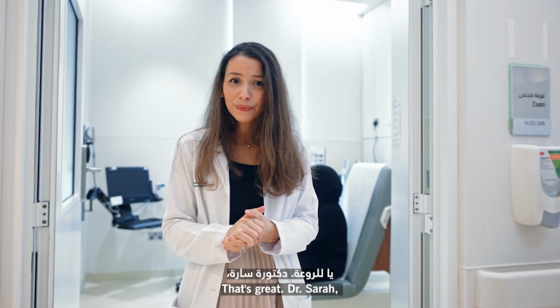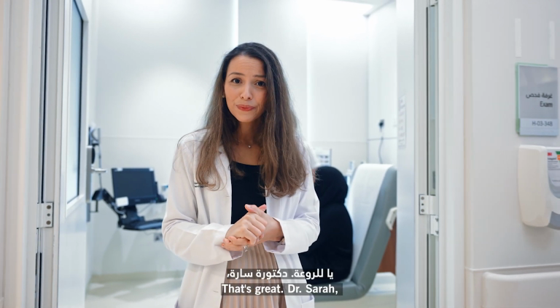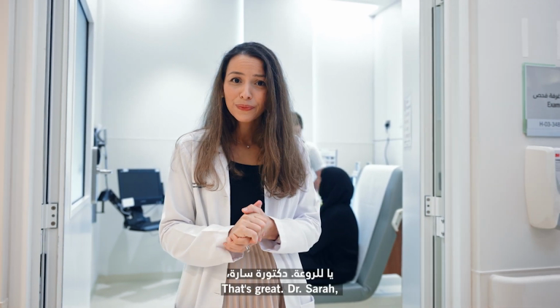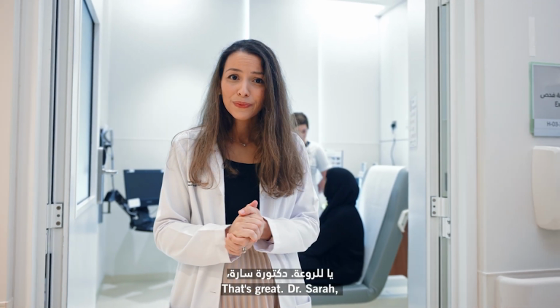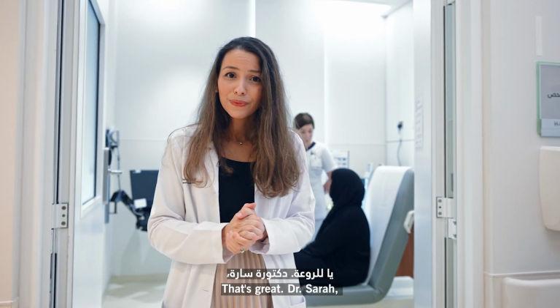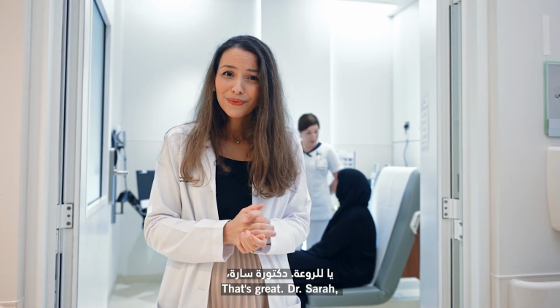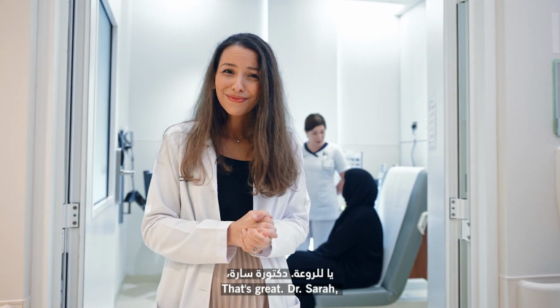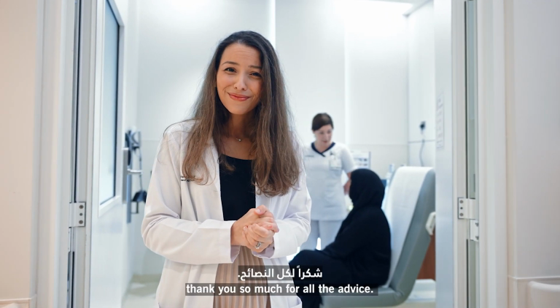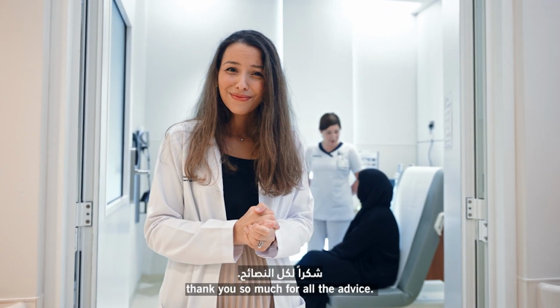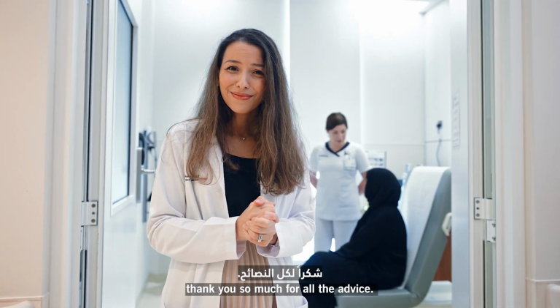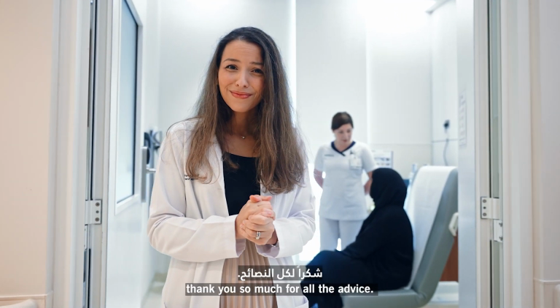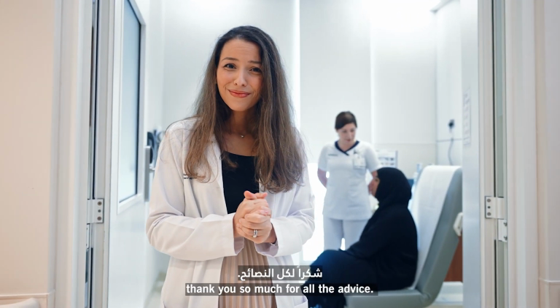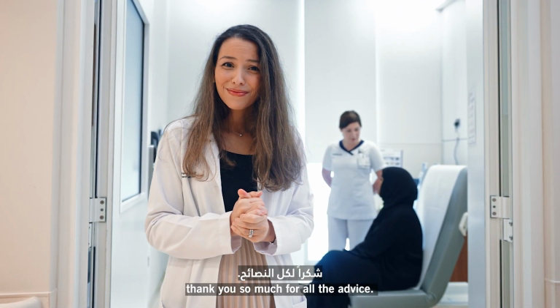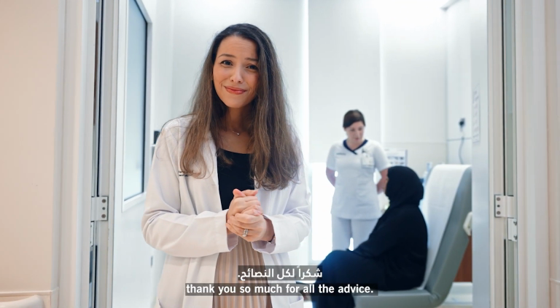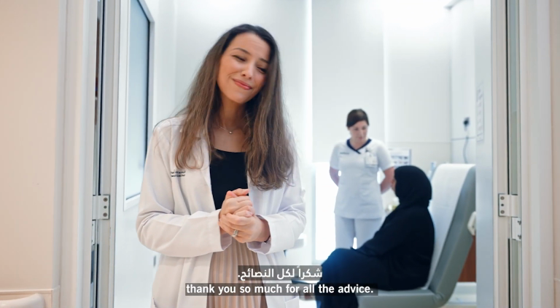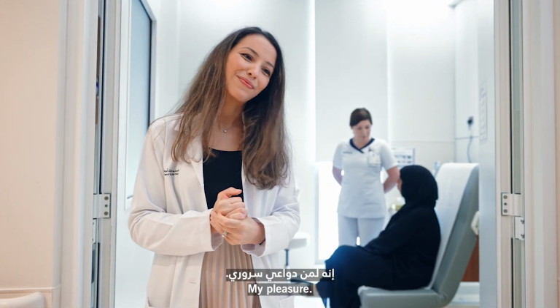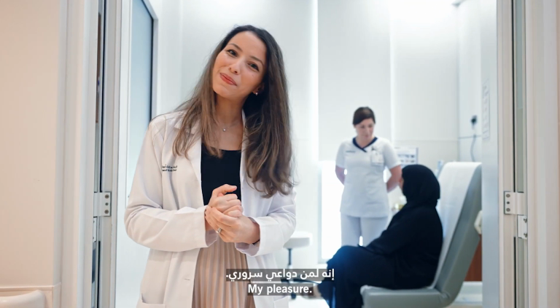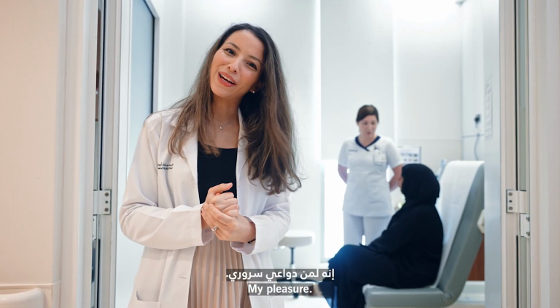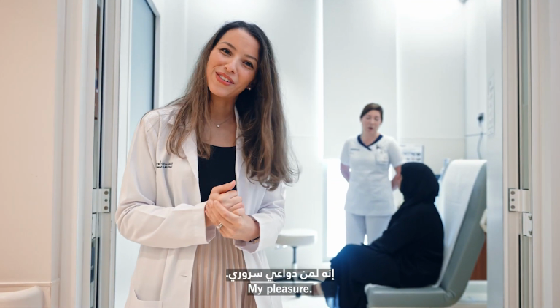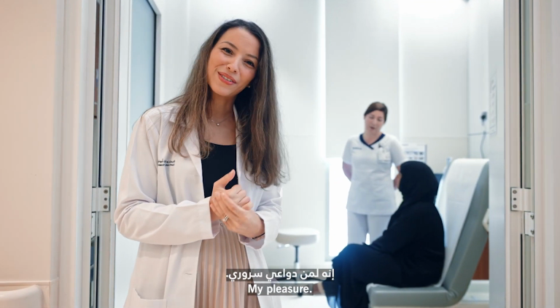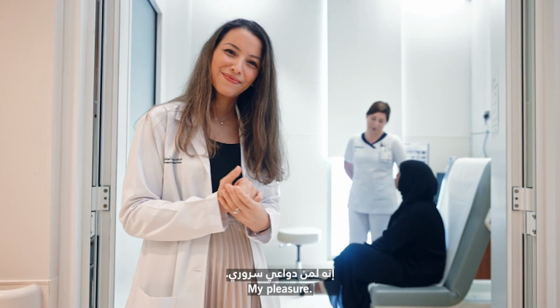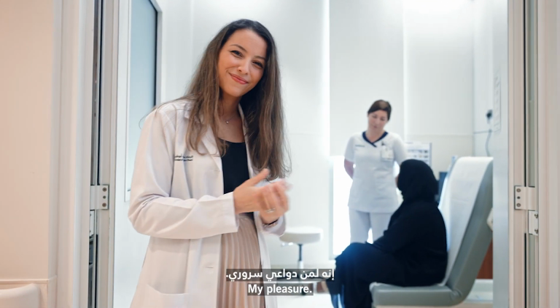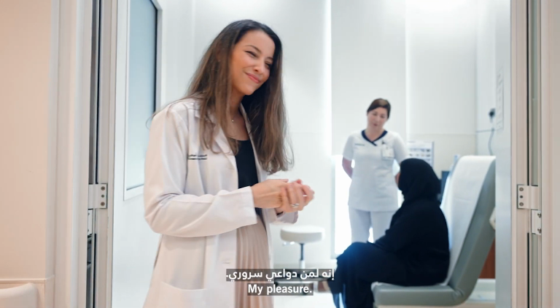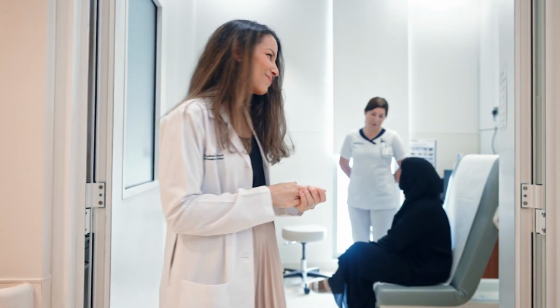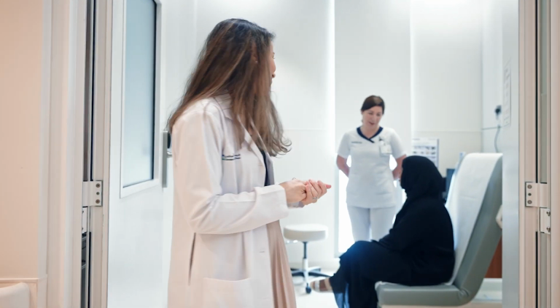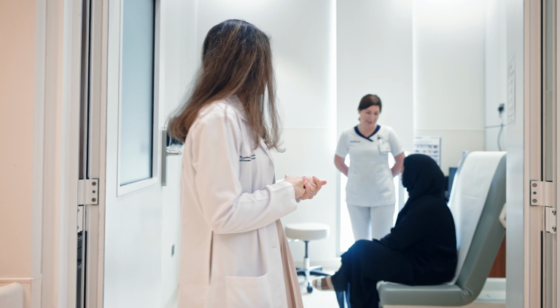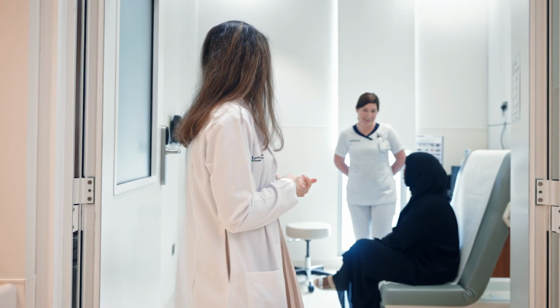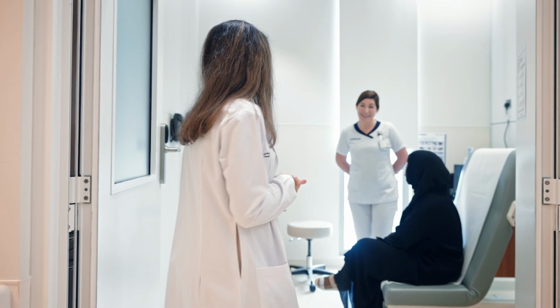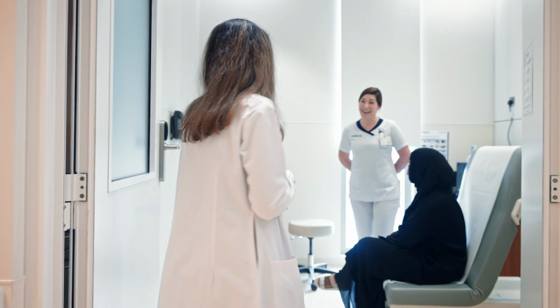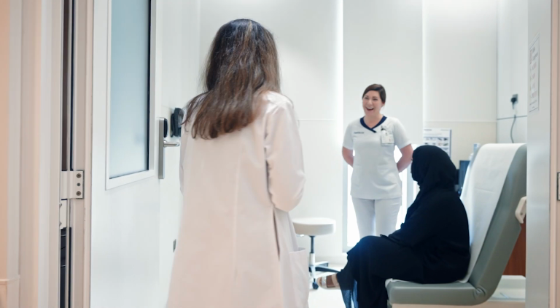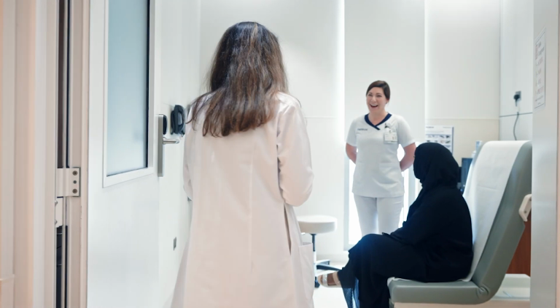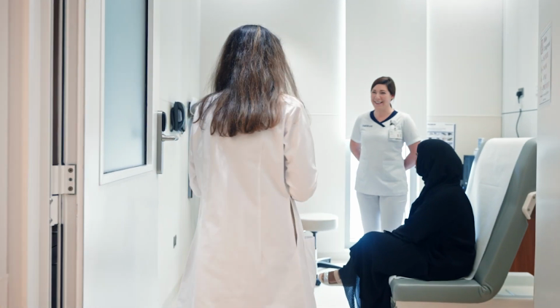That's great, Dr. Sarah. Thank you so much for all the advice. My pleasure. Thank you.